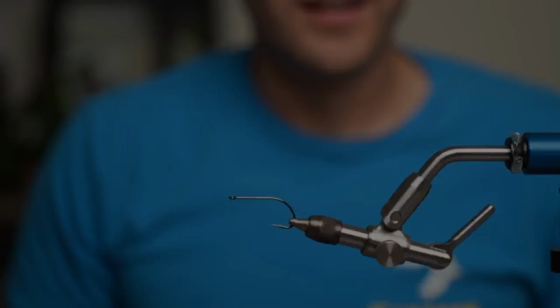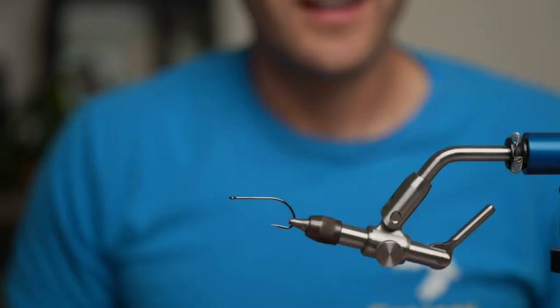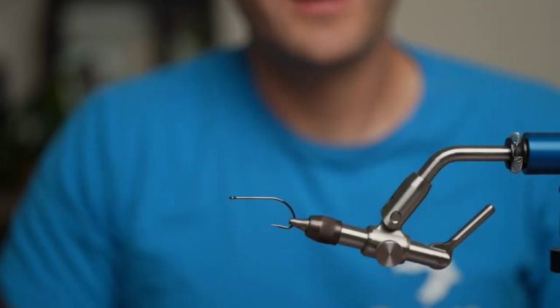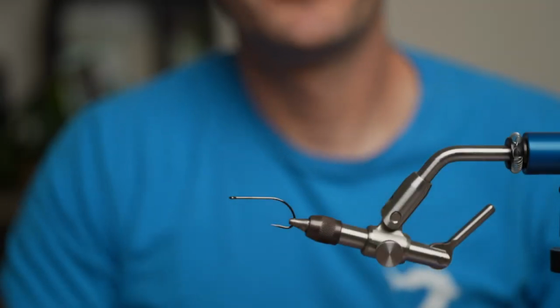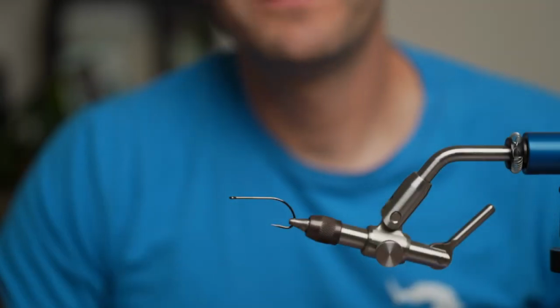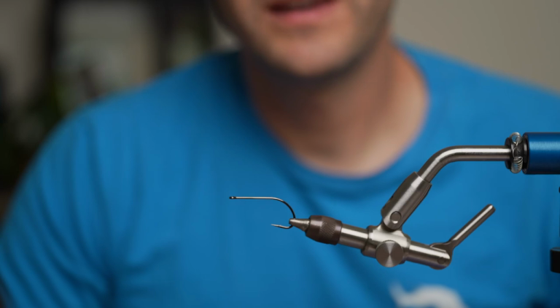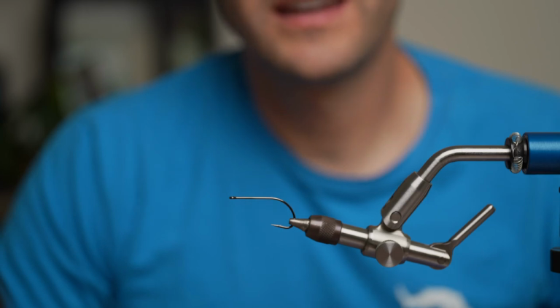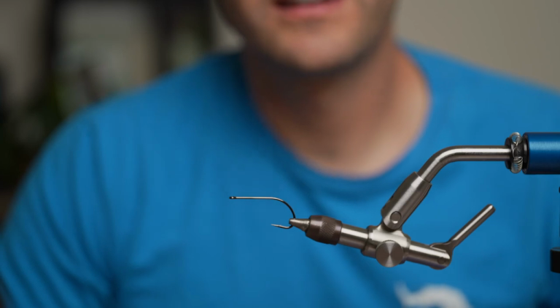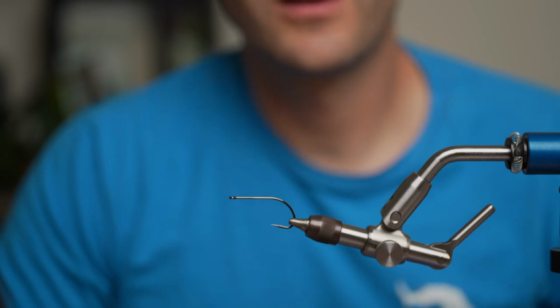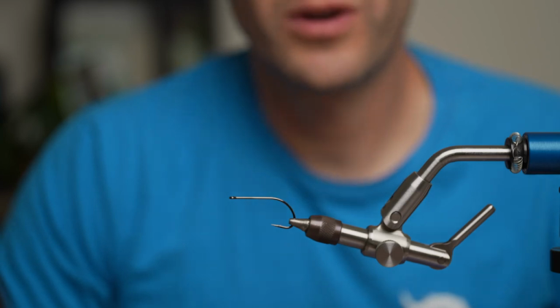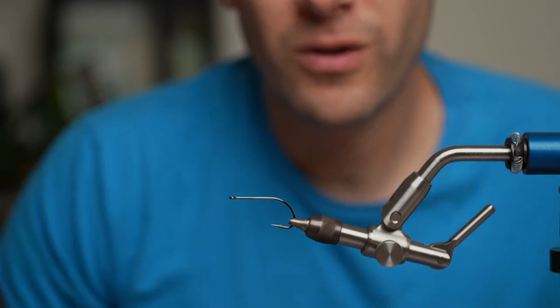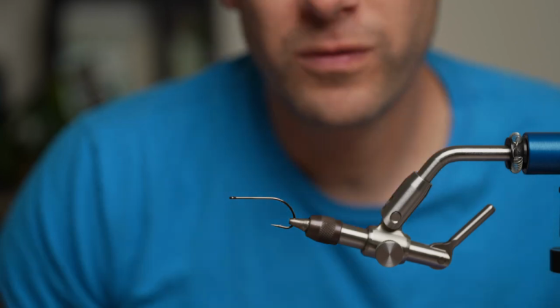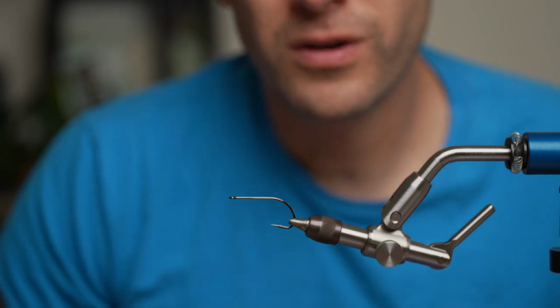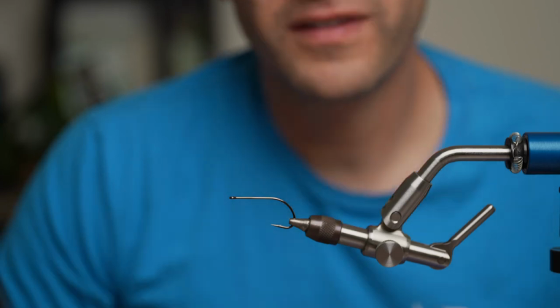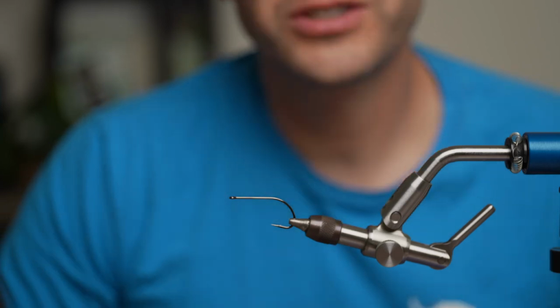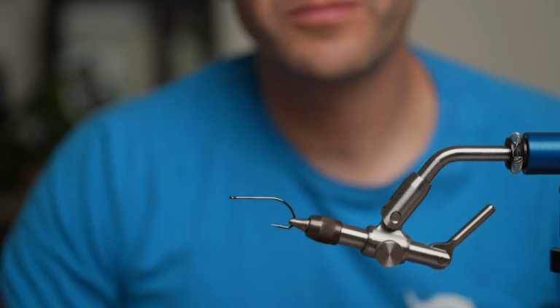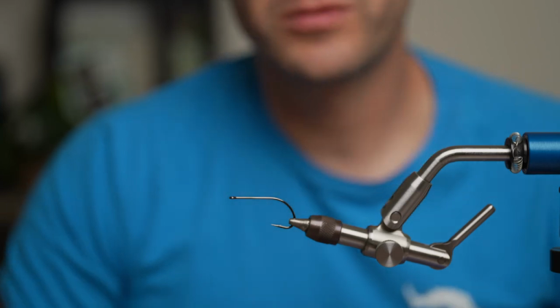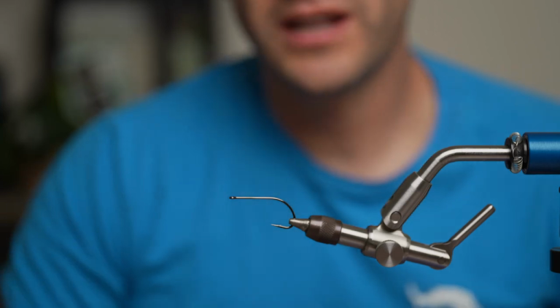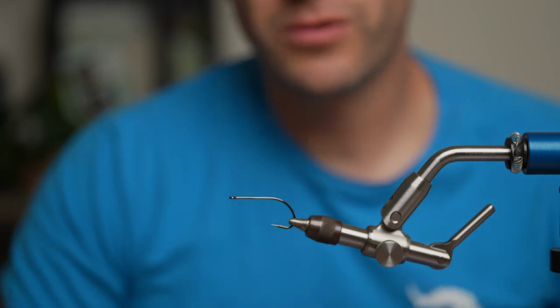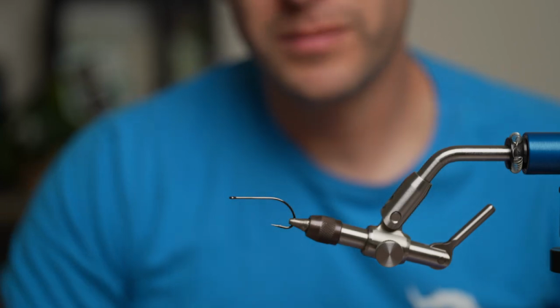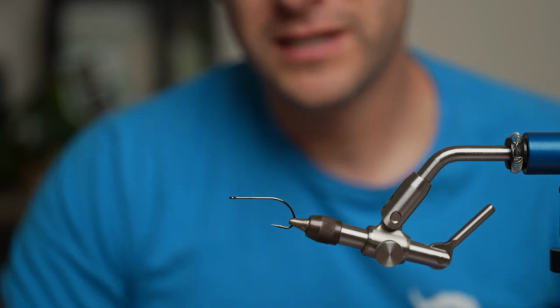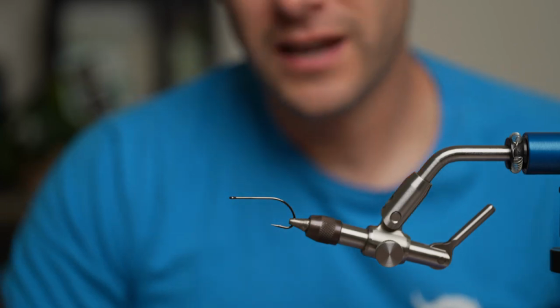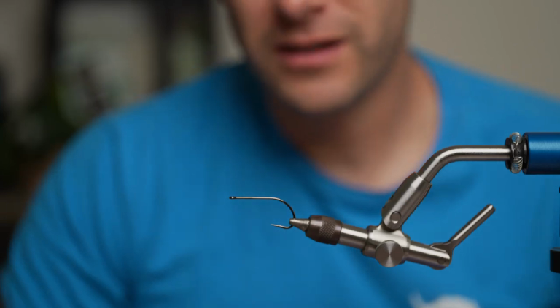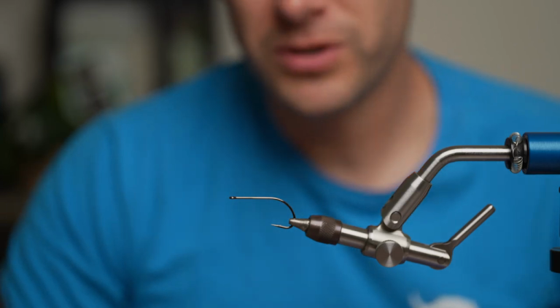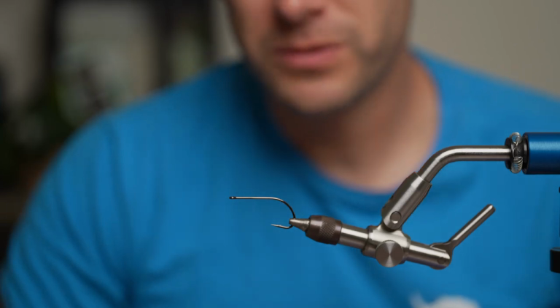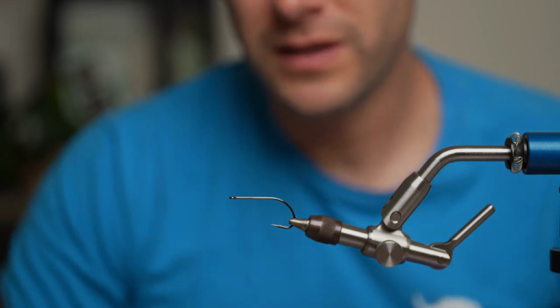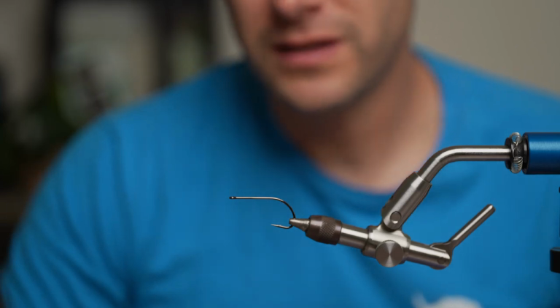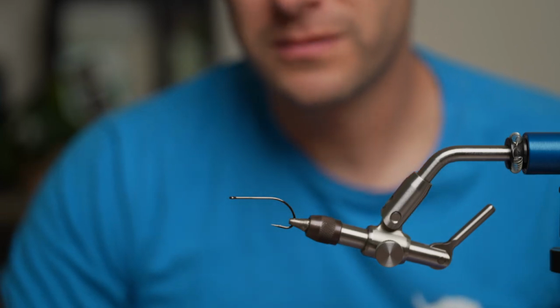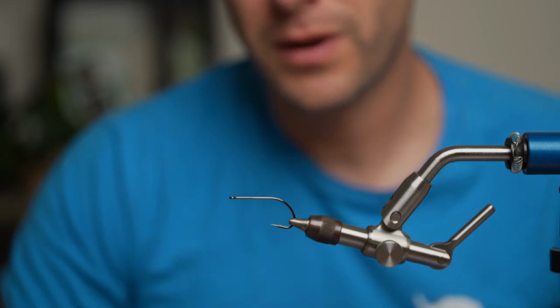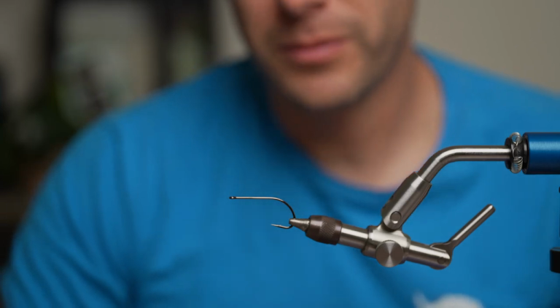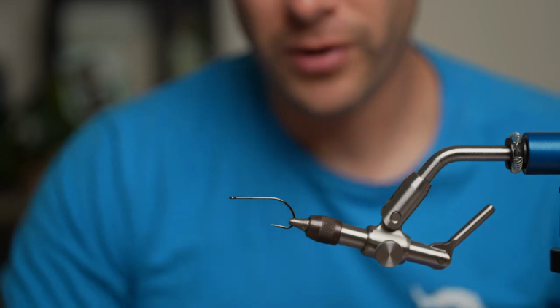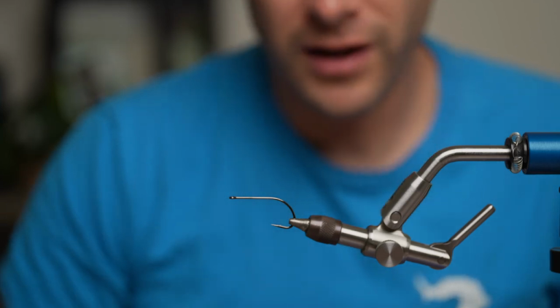Hey, I'm Richie P and I work at Old Florida Fly Shop and today we're going to be tying Richie P's Poppin' Prawn.